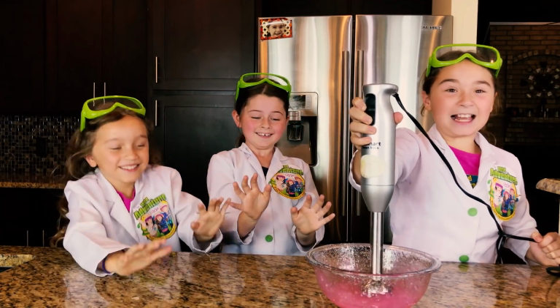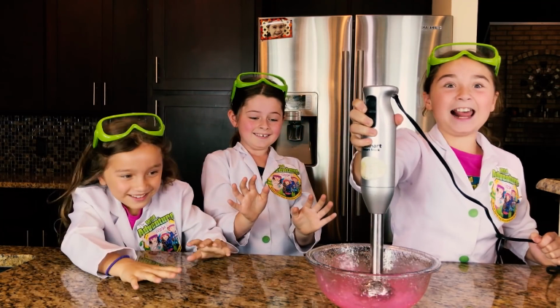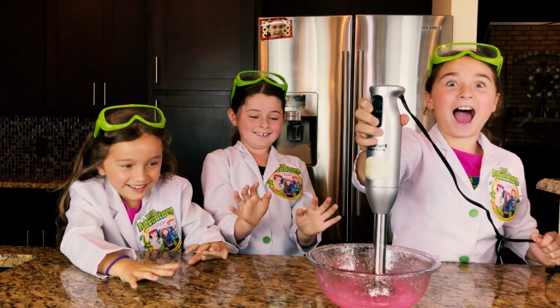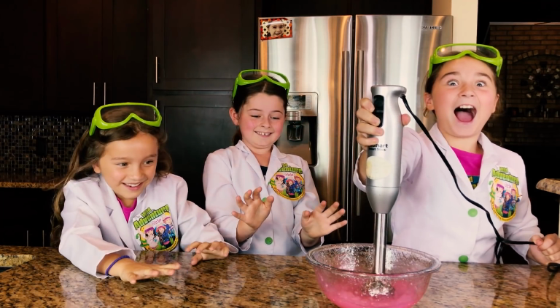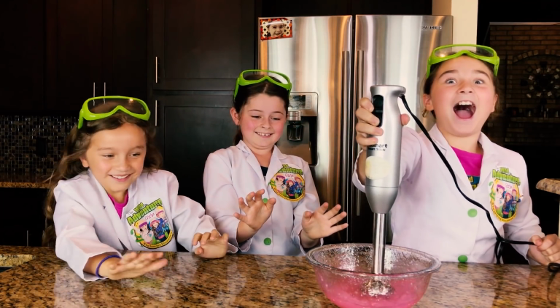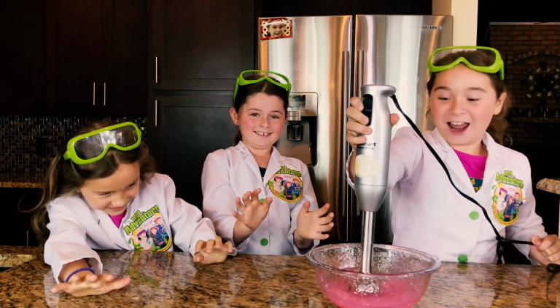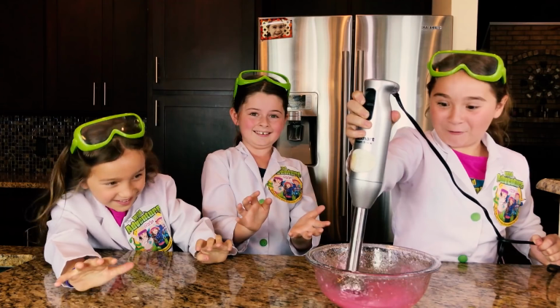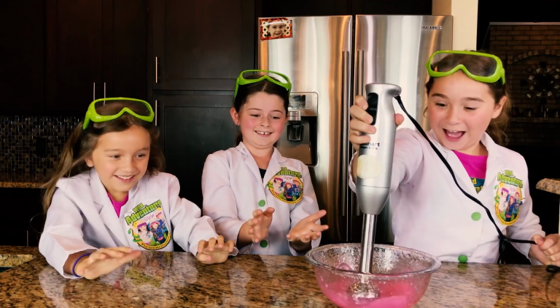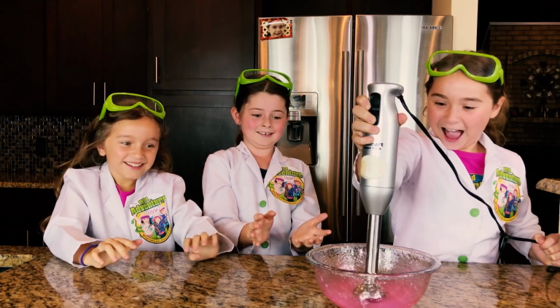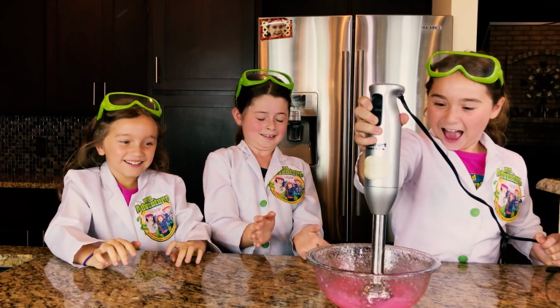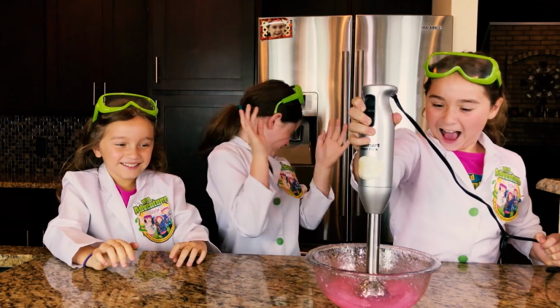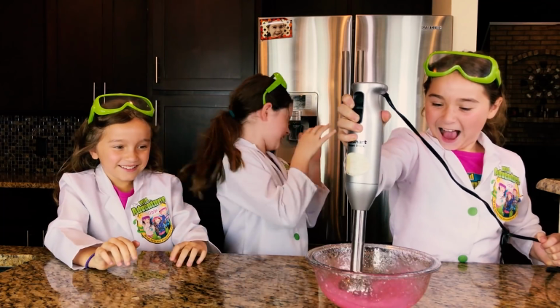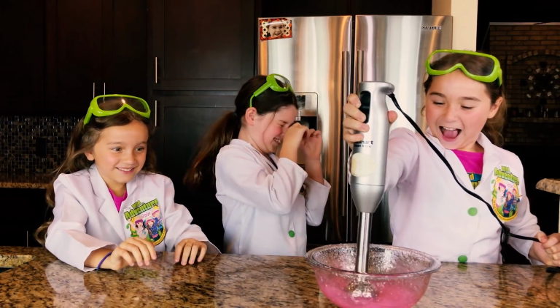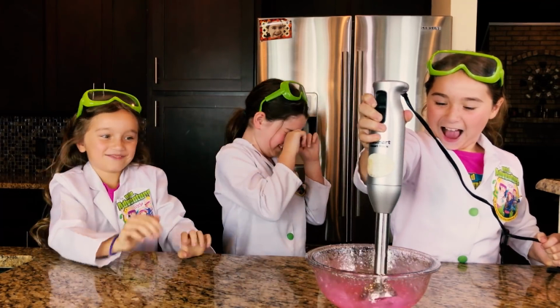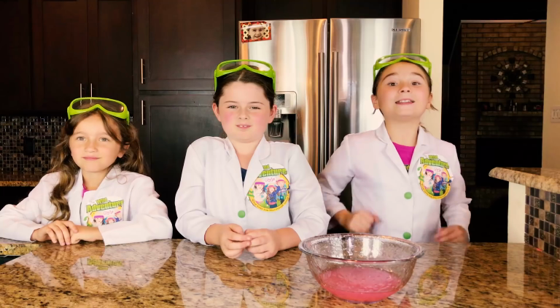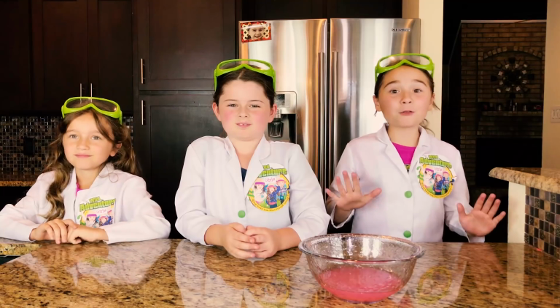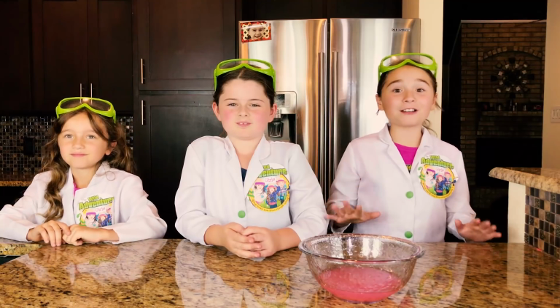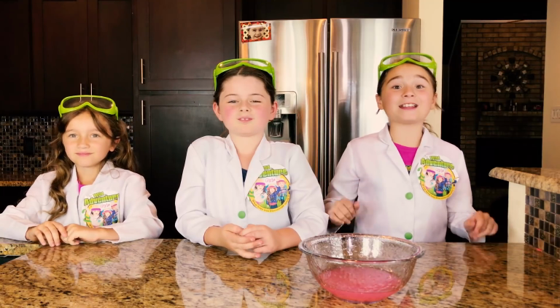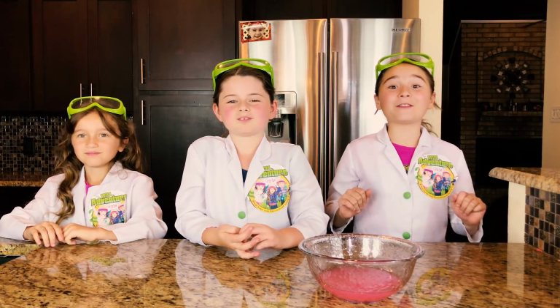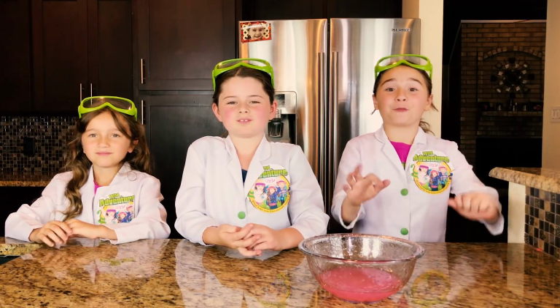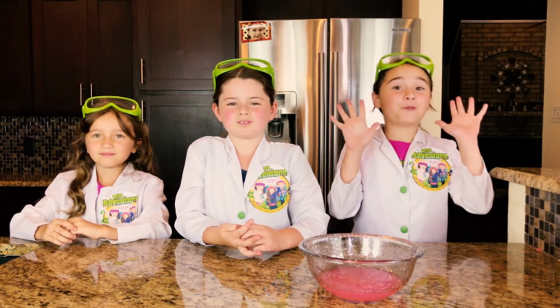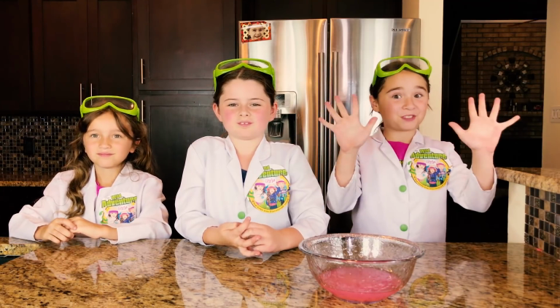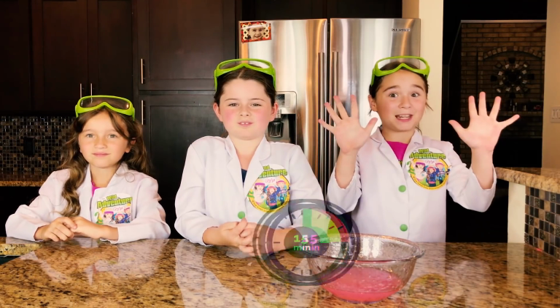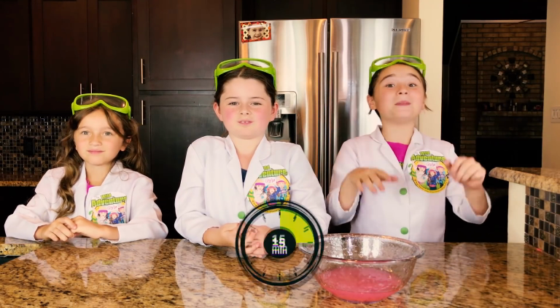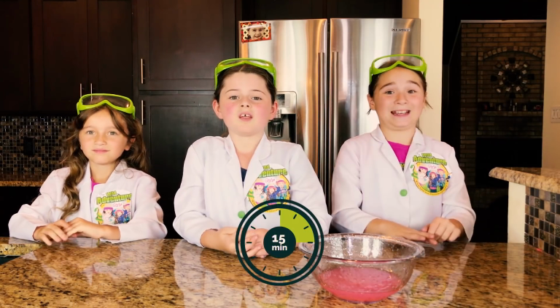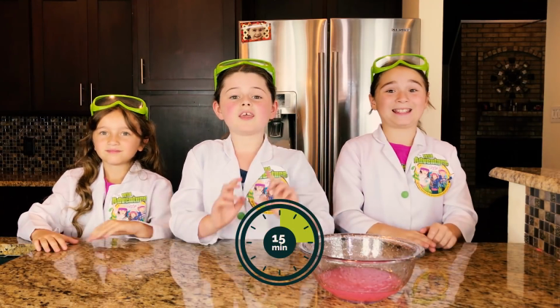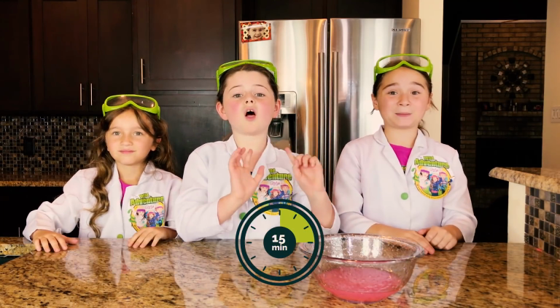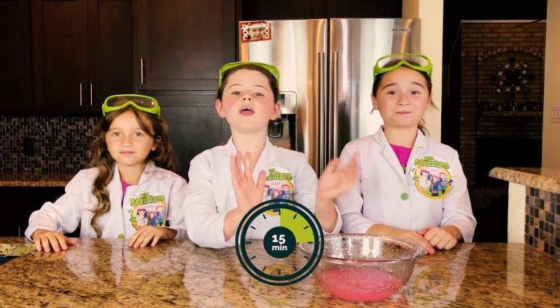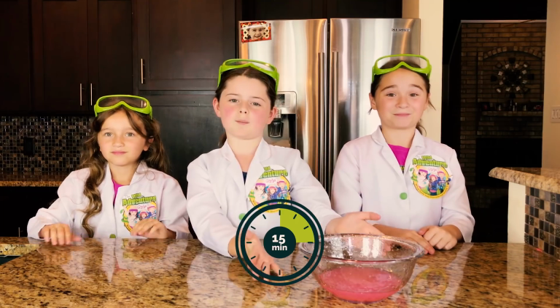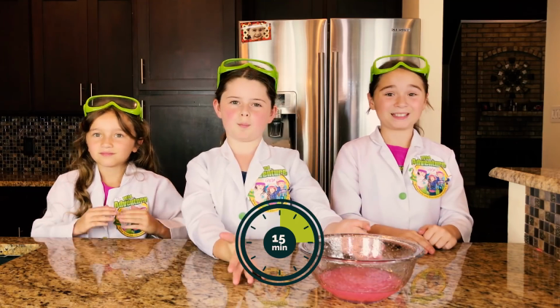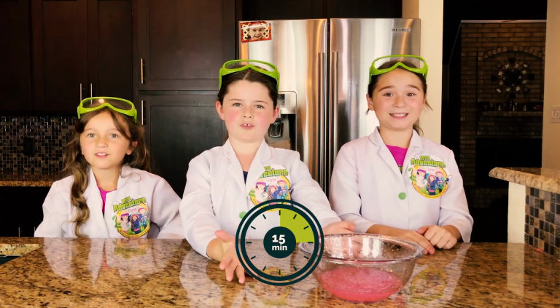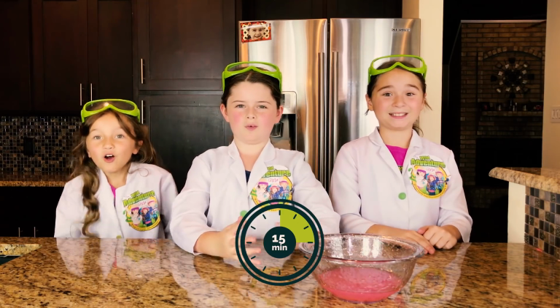It's alive! Now we're going to let it sit for 15 minutes to get all the air bubbles out.